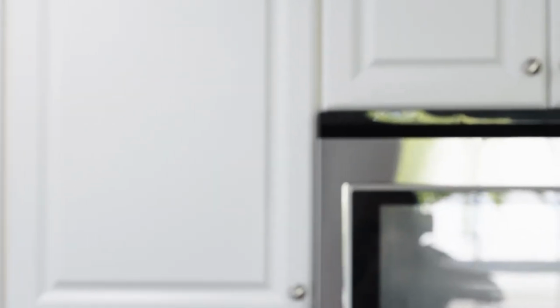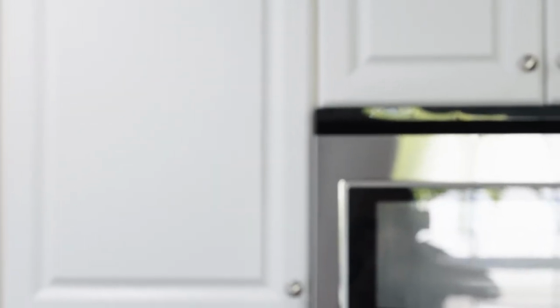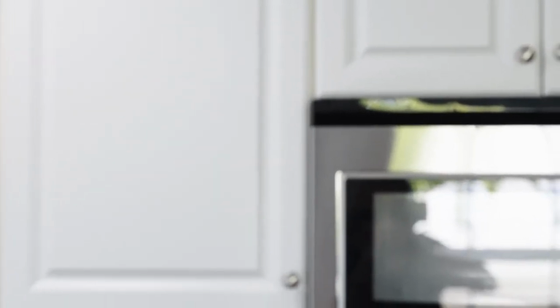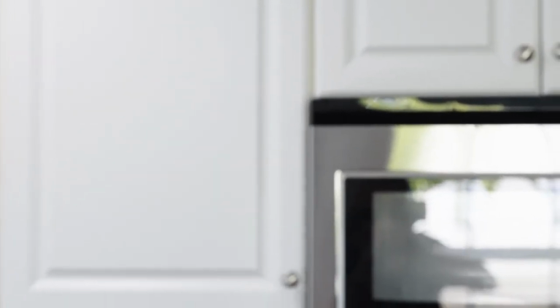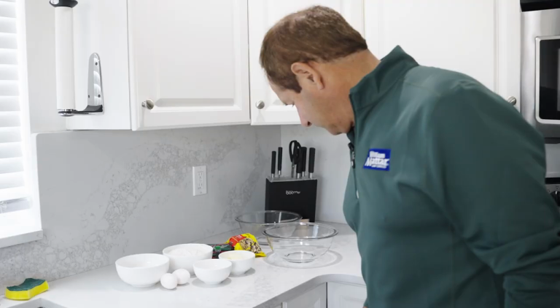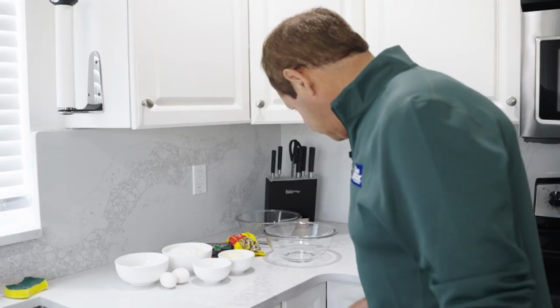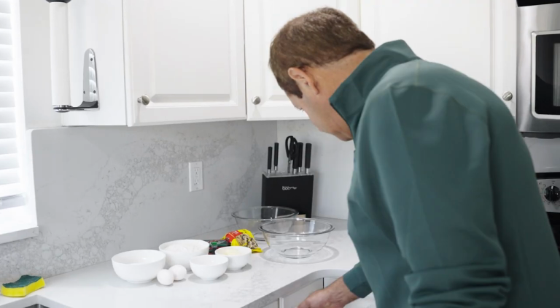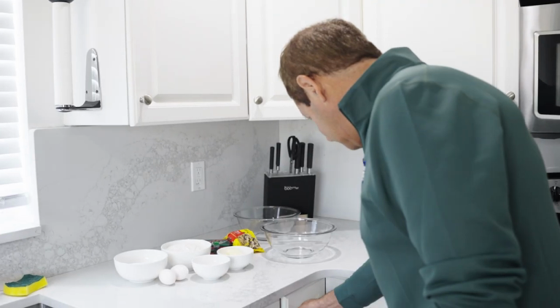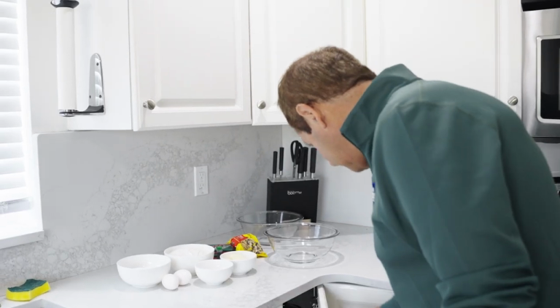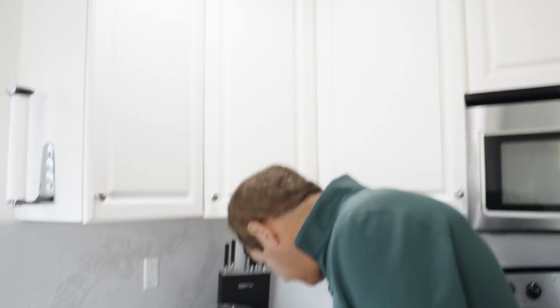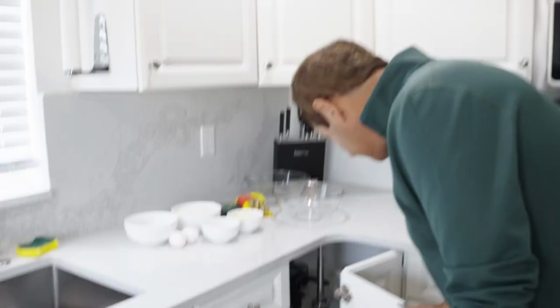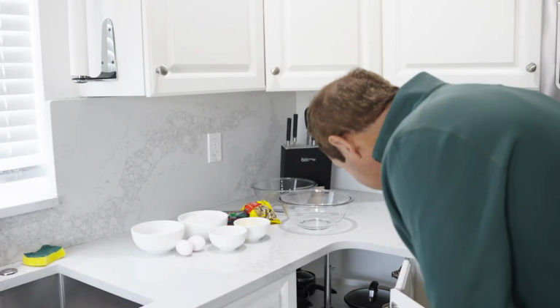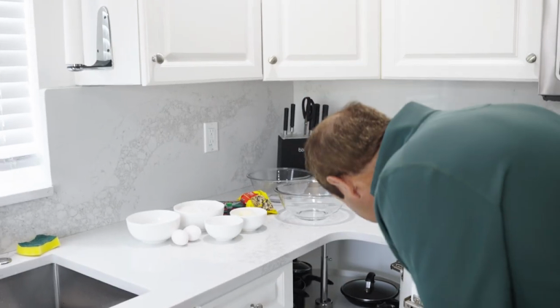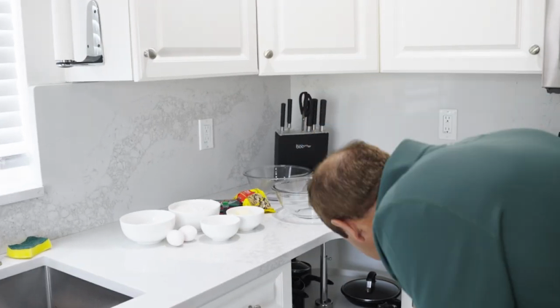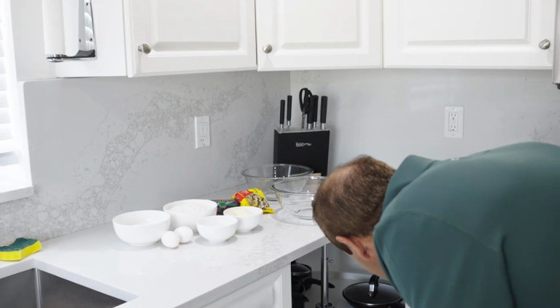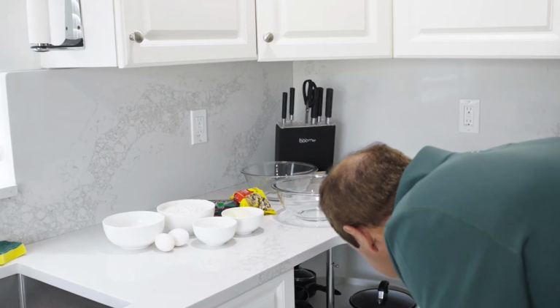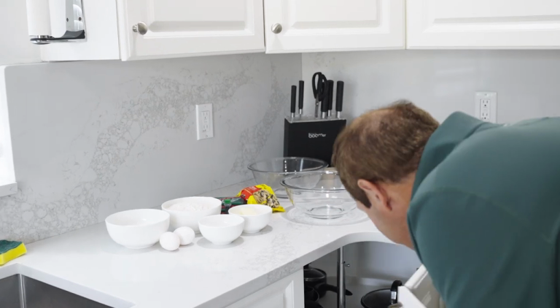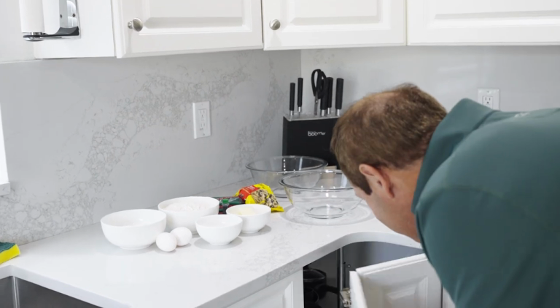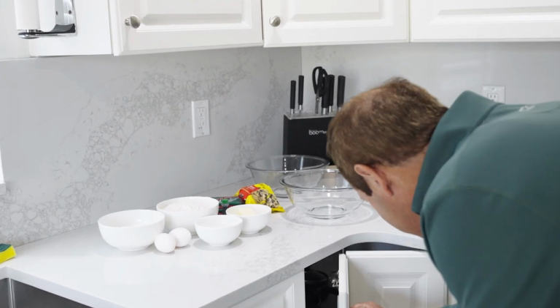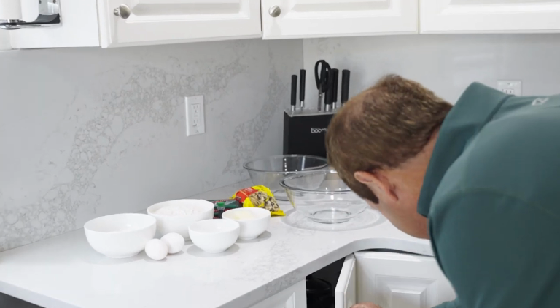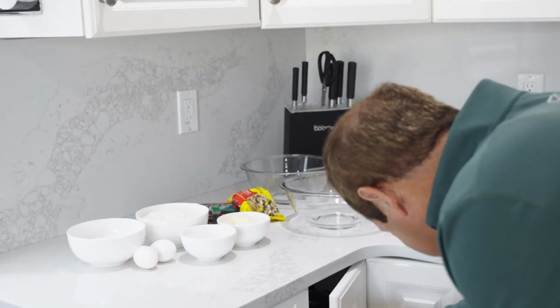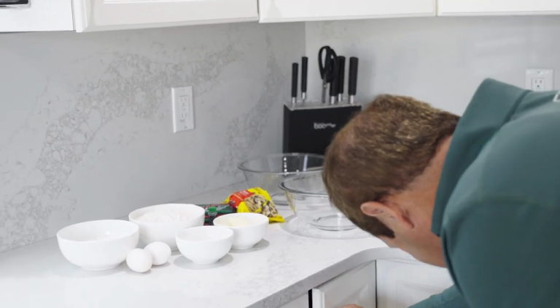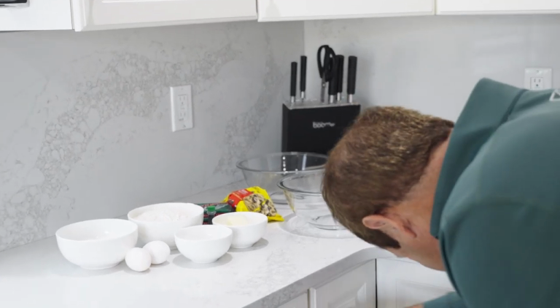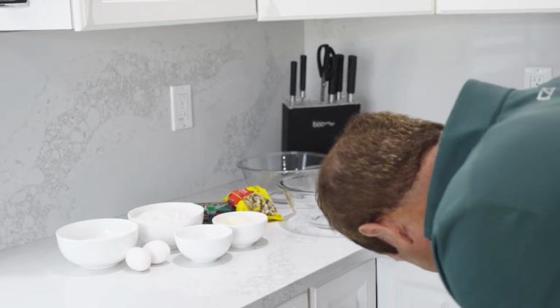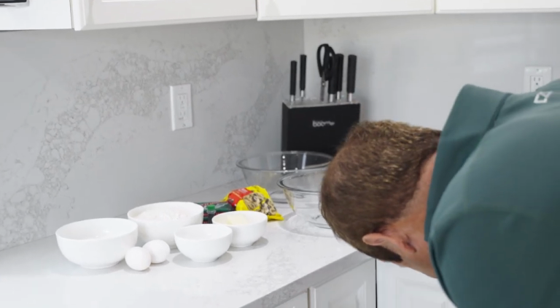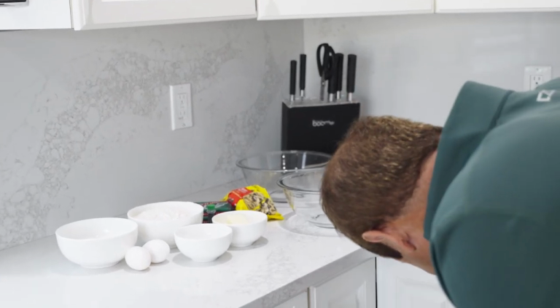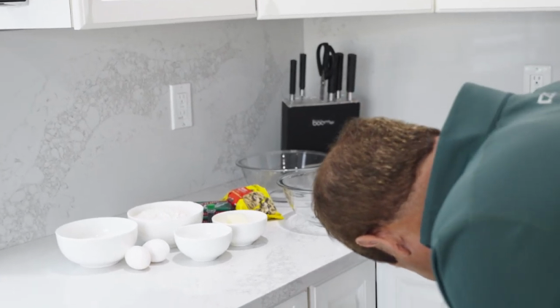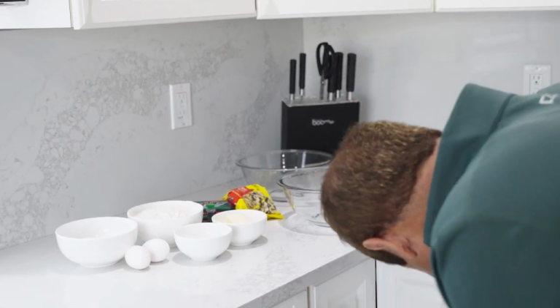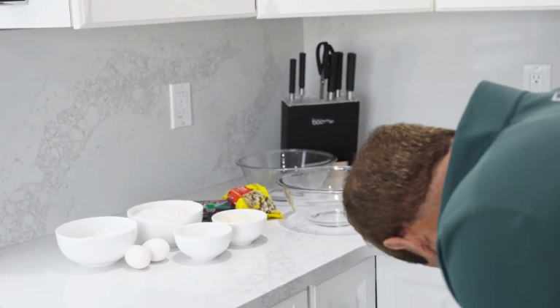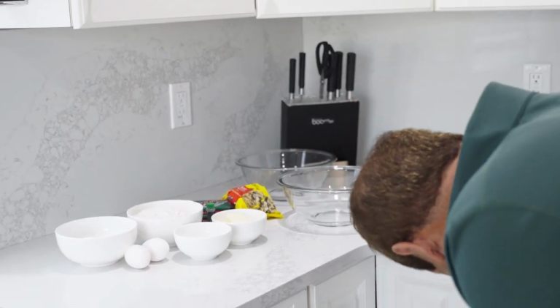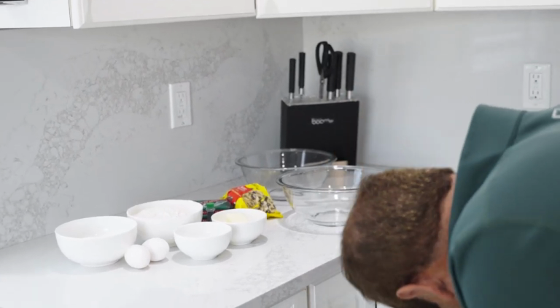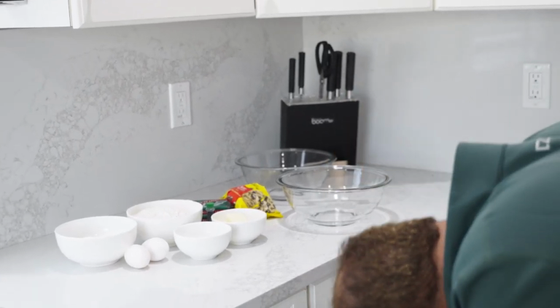What's the line? Pro tip: get a blender. Get a mixer. I hate a mixer.